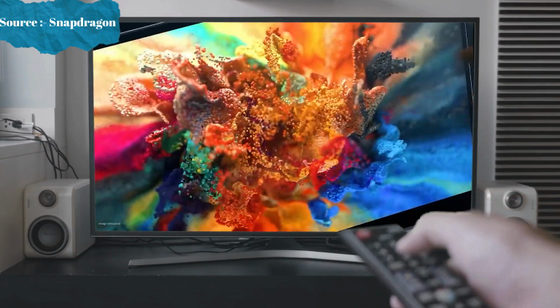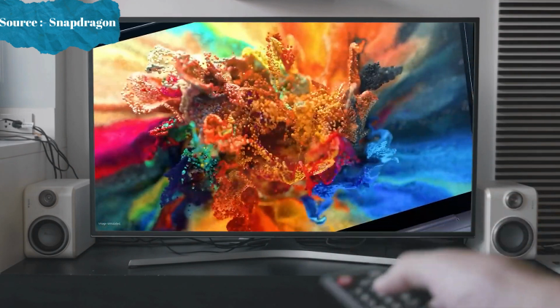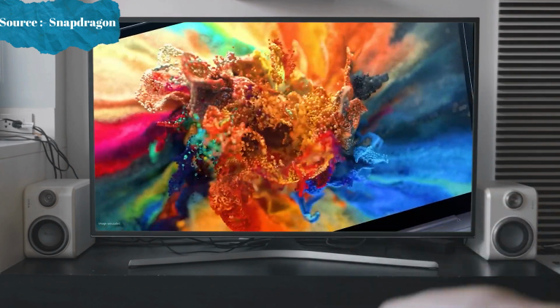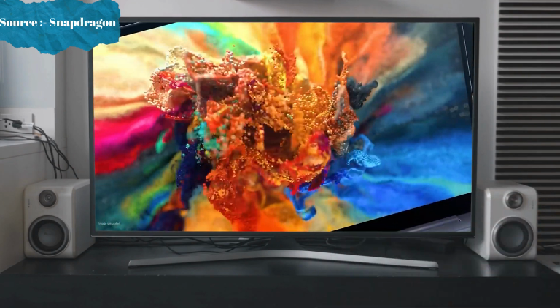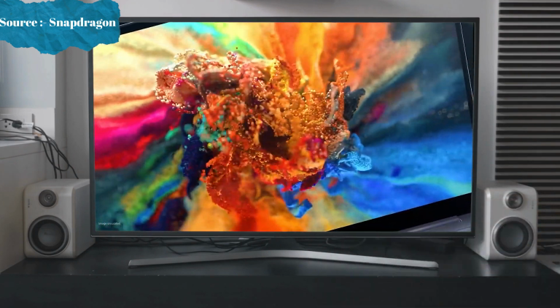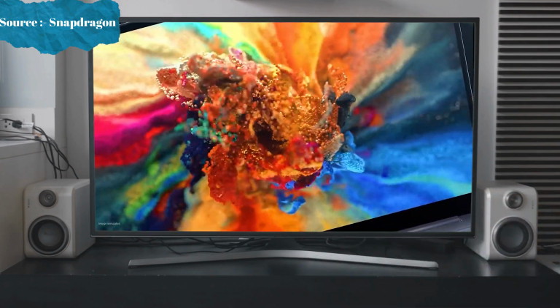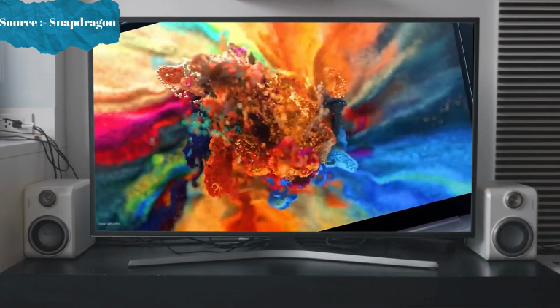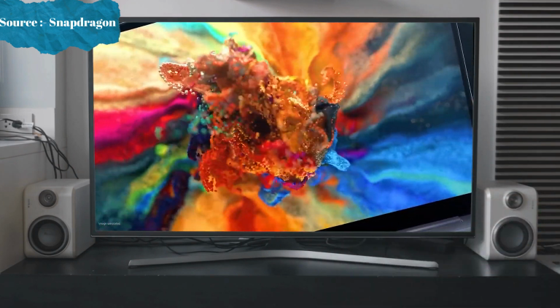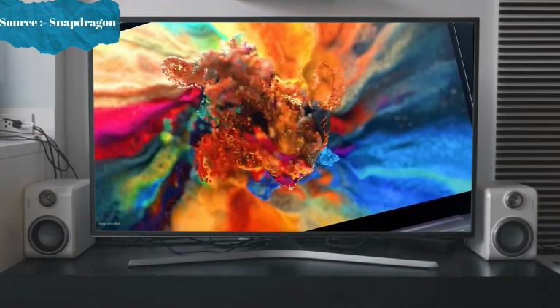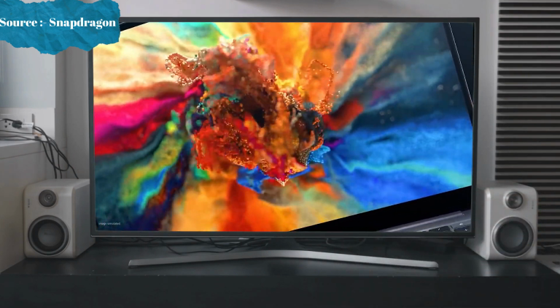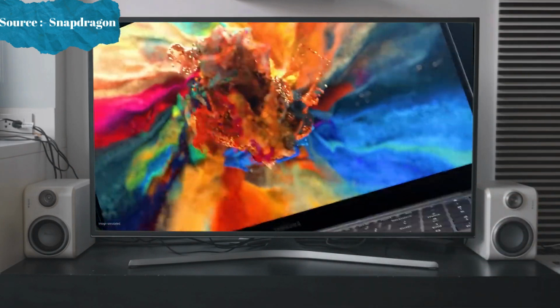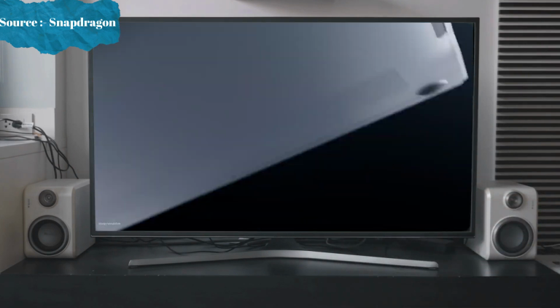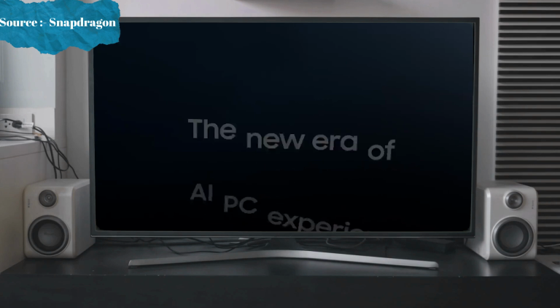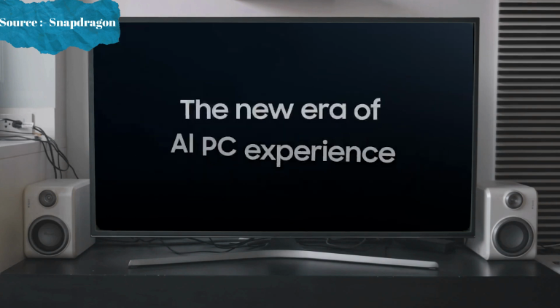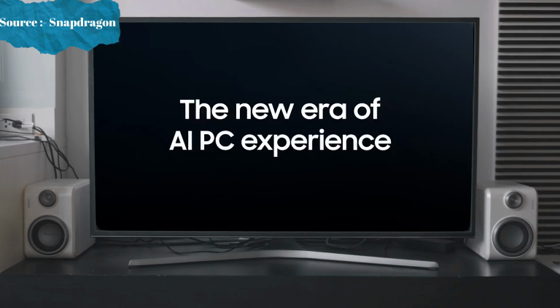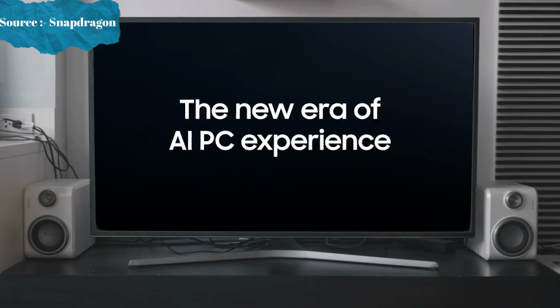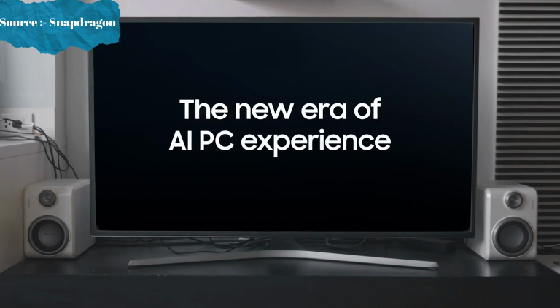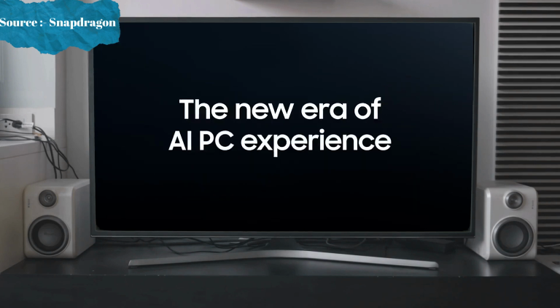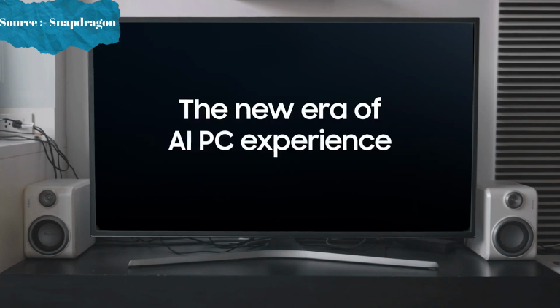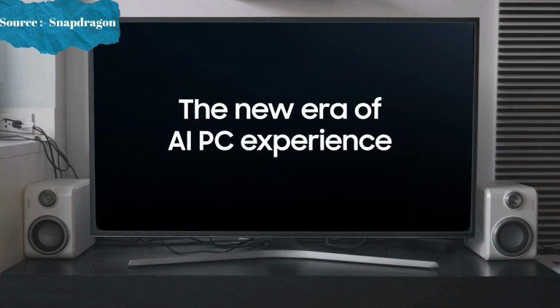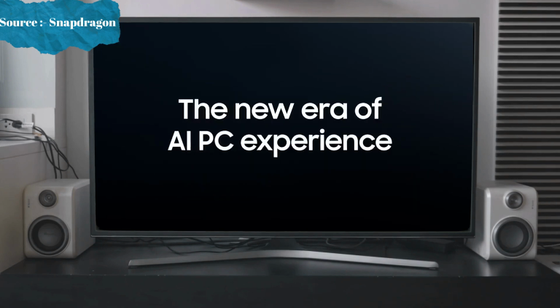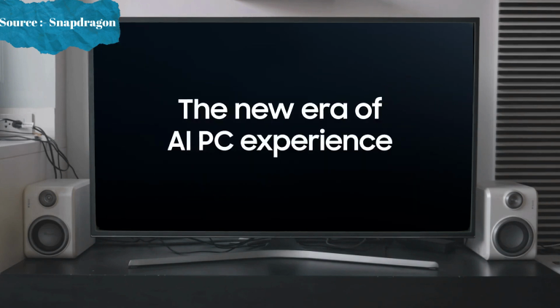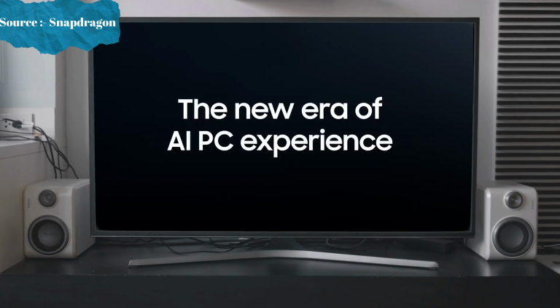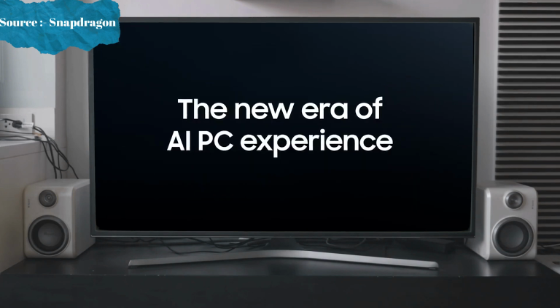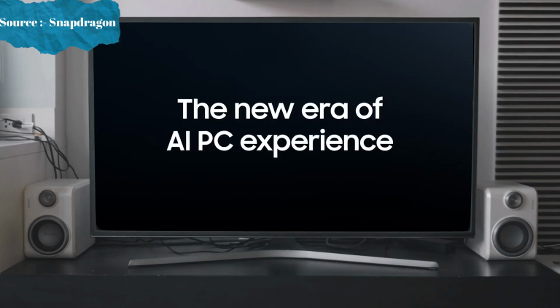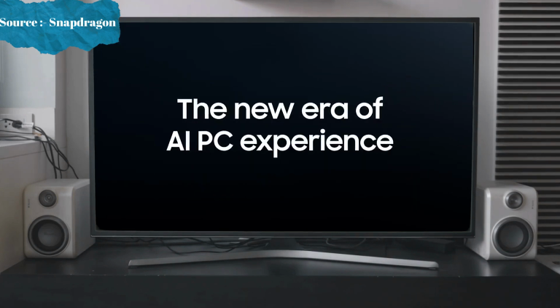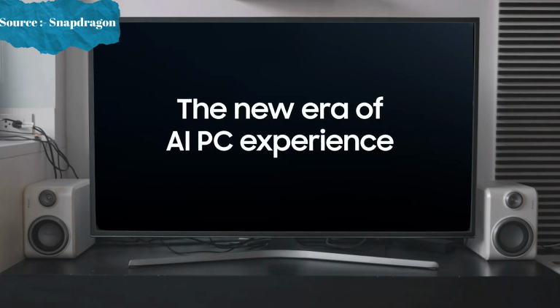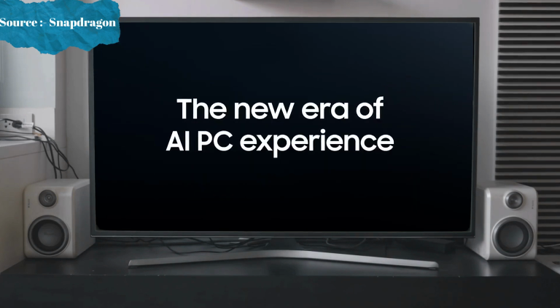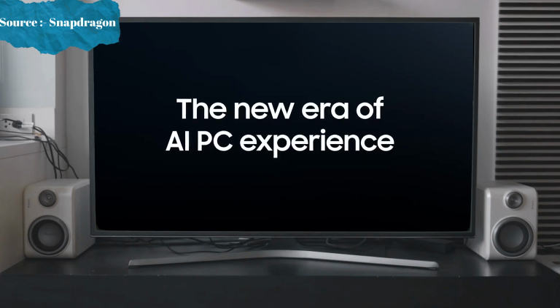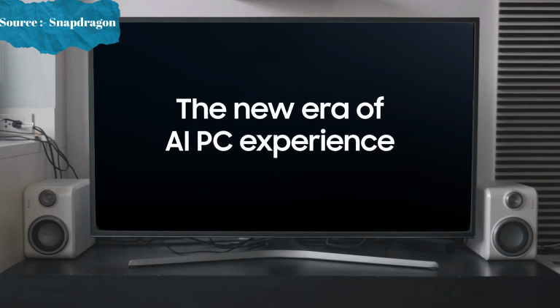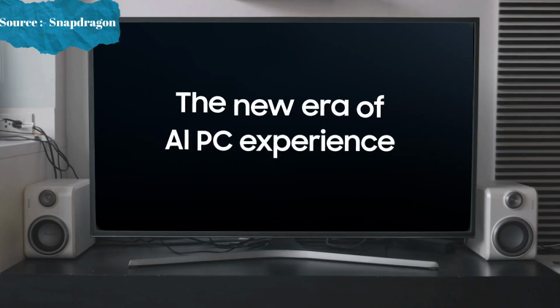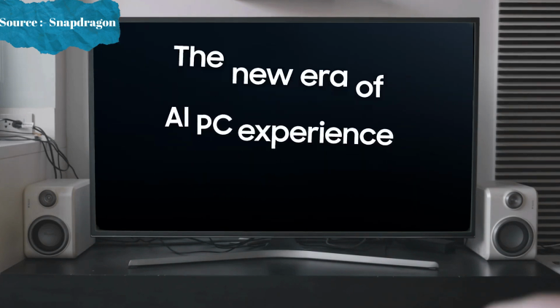Now enjoy a breathtaking dynamic AMOLED 2X display that's so lifelike you'll want to touch it. Welcome to the new era of AI PC experience.